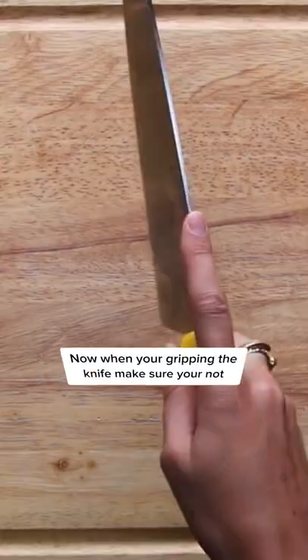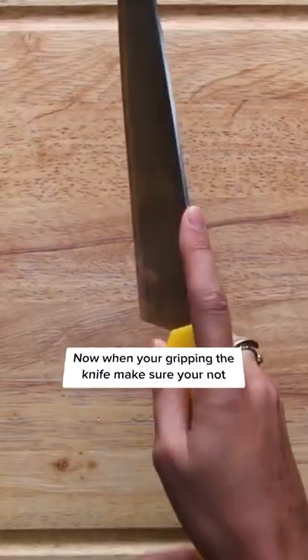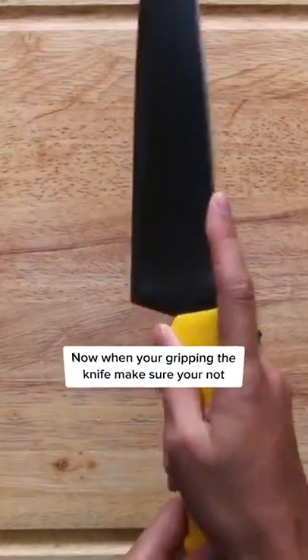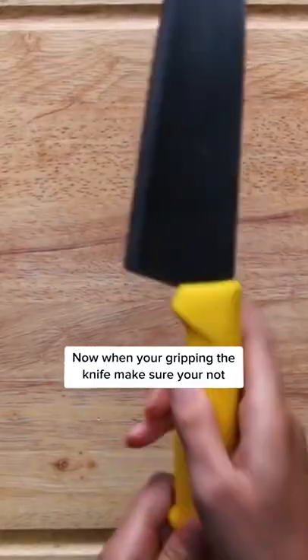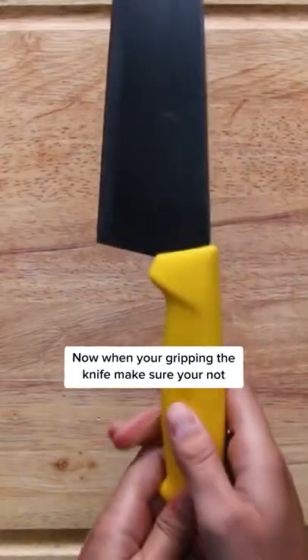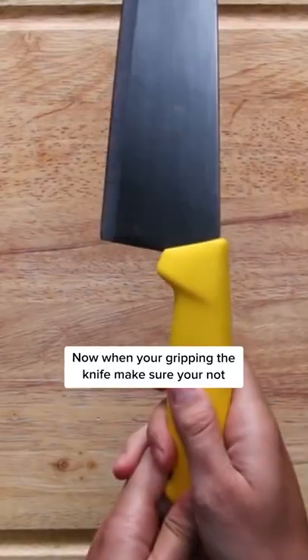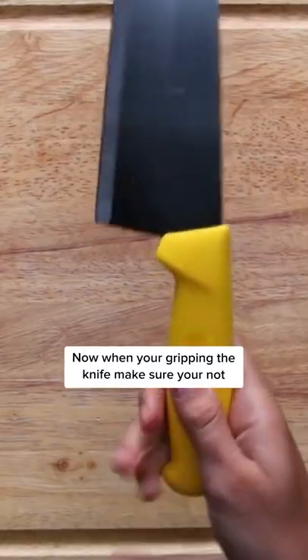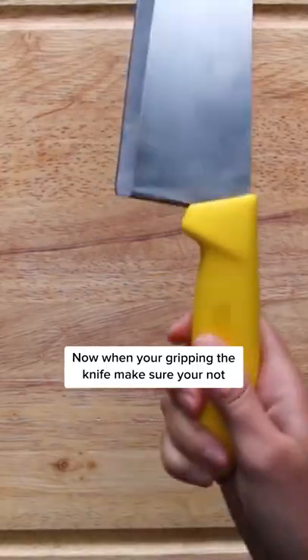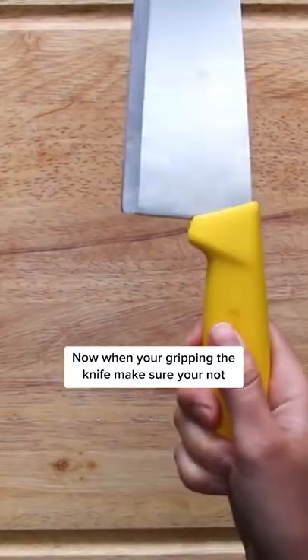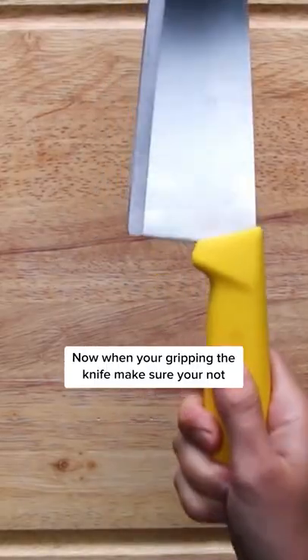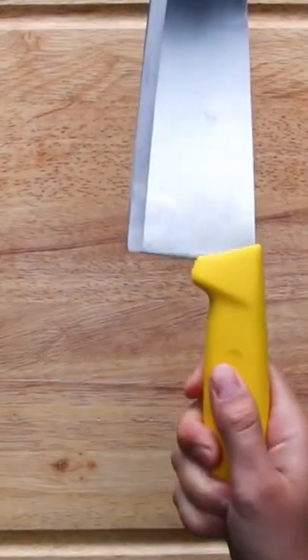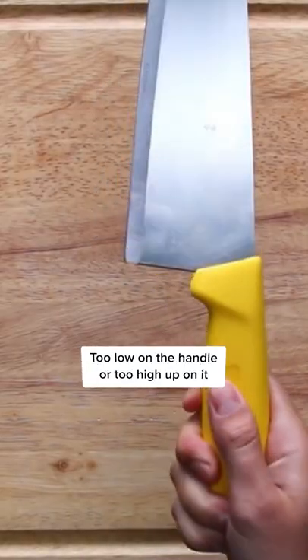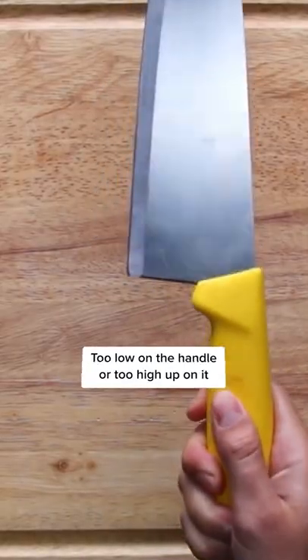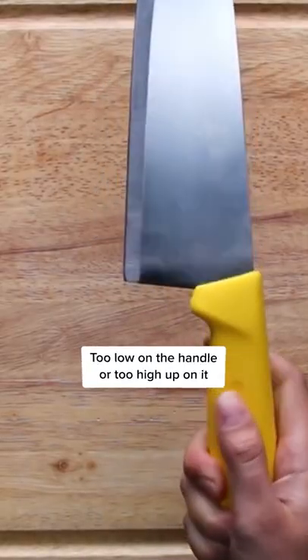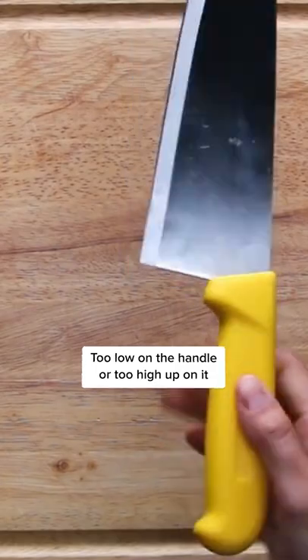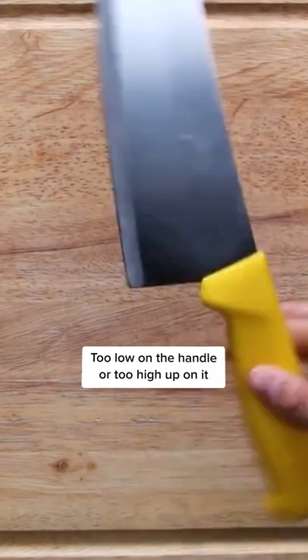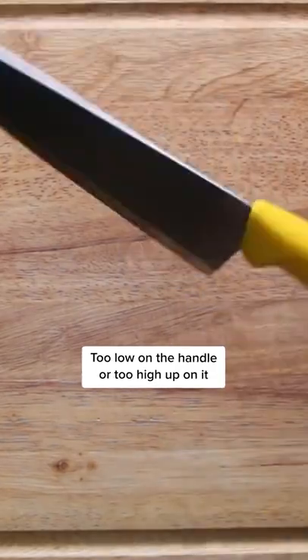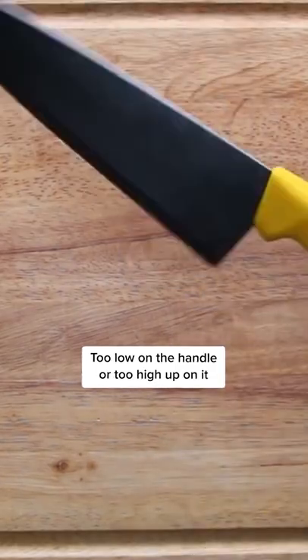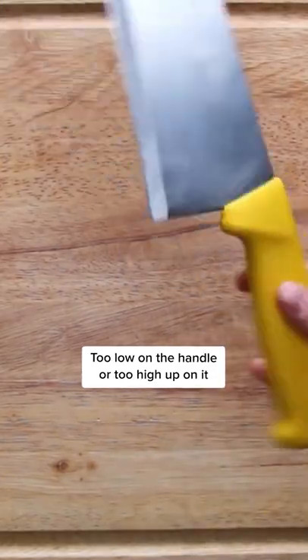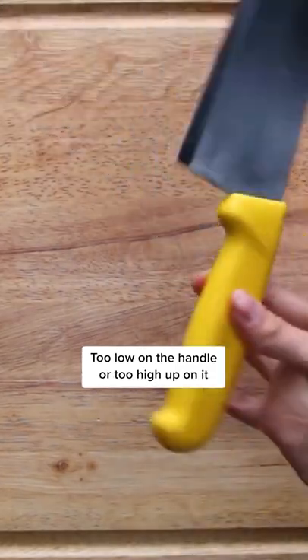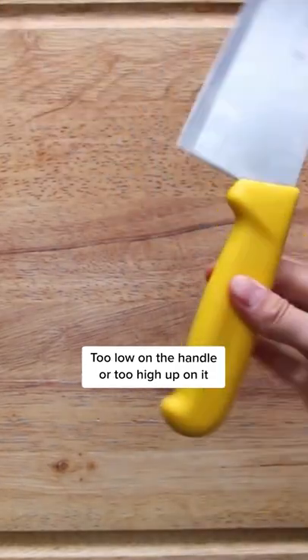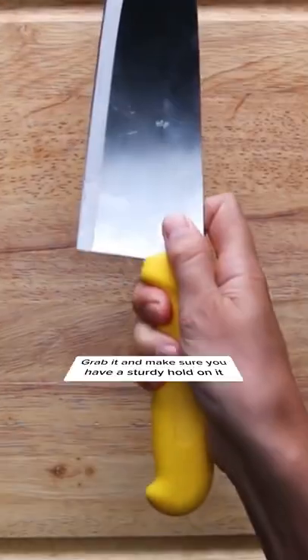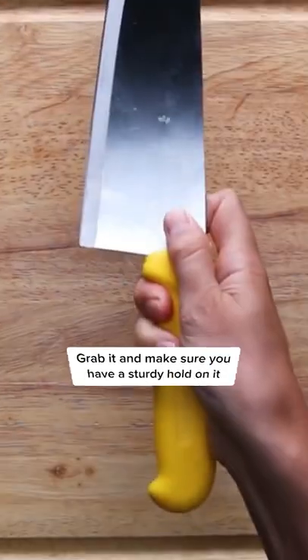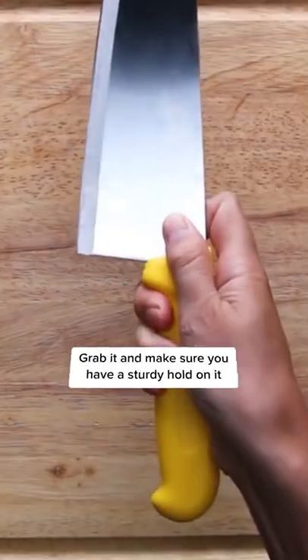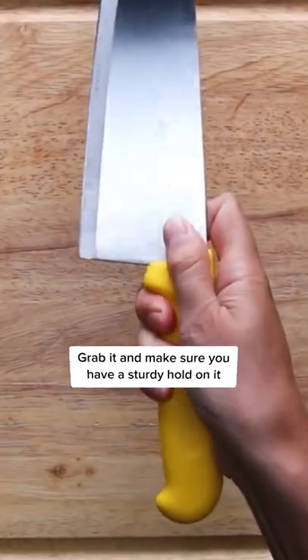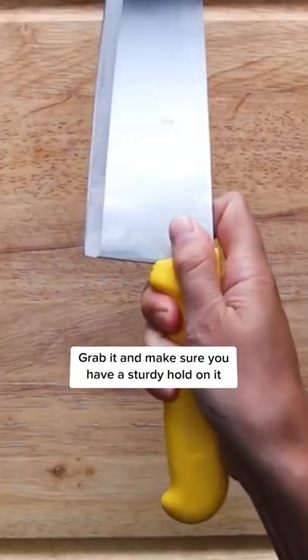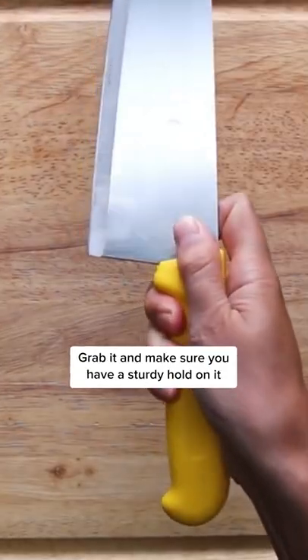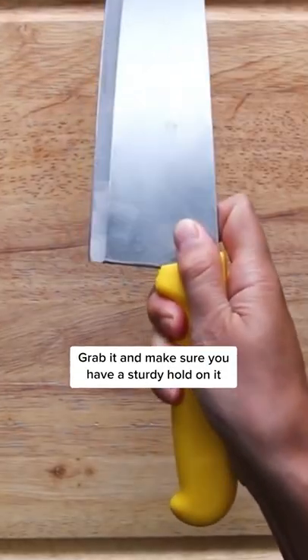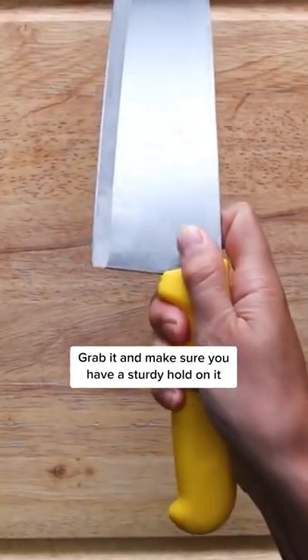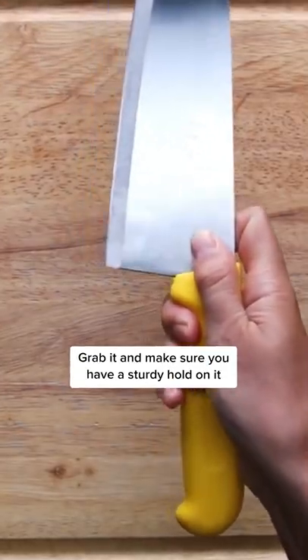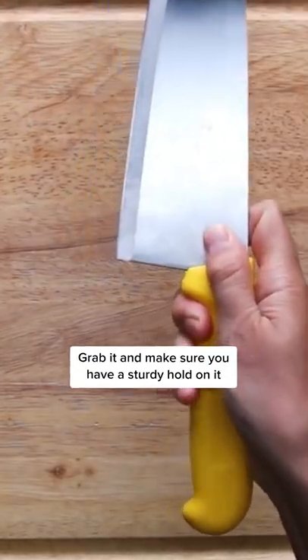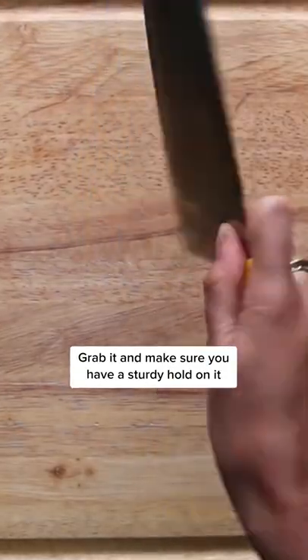When you're gripping the knife, make sure you're not too low on the handle or too high up on it. Grab it and make sure you have a sturdy hold on it.